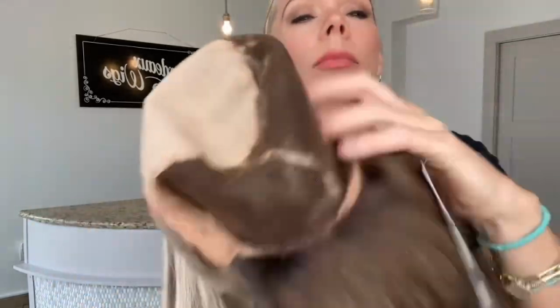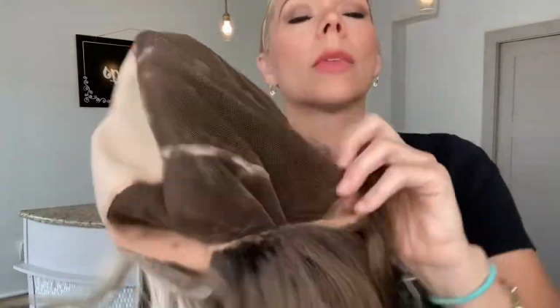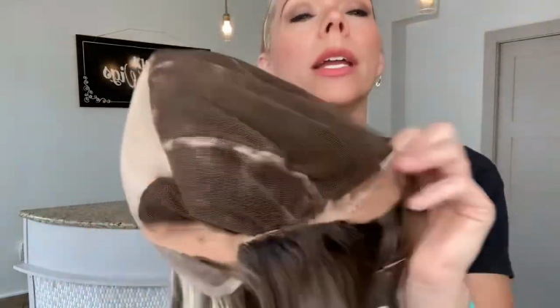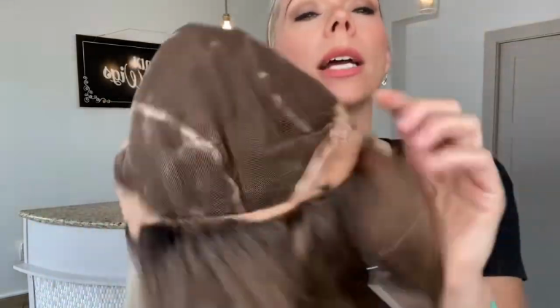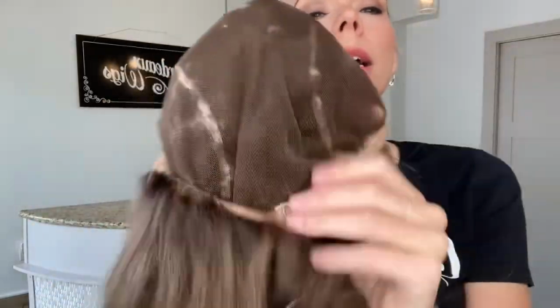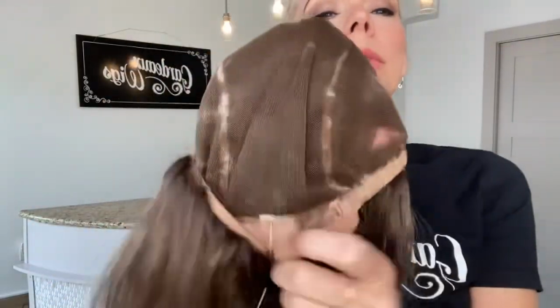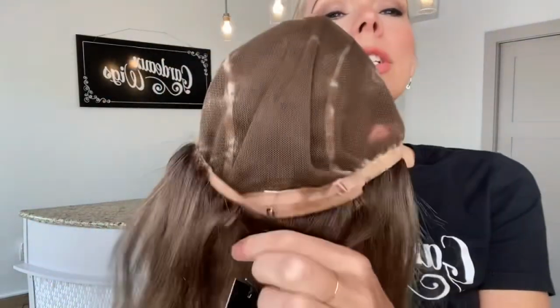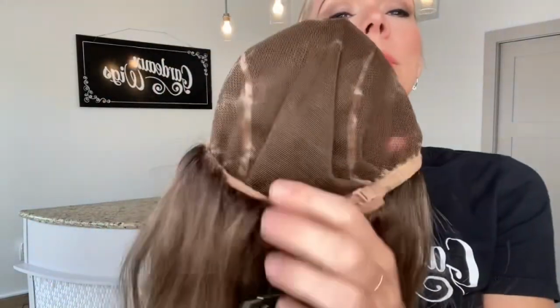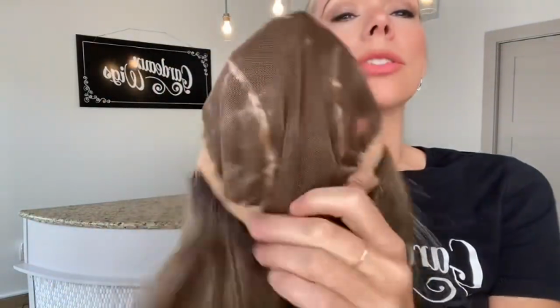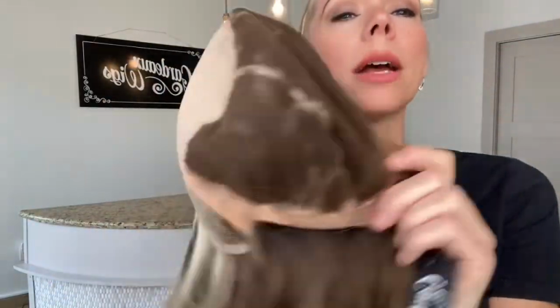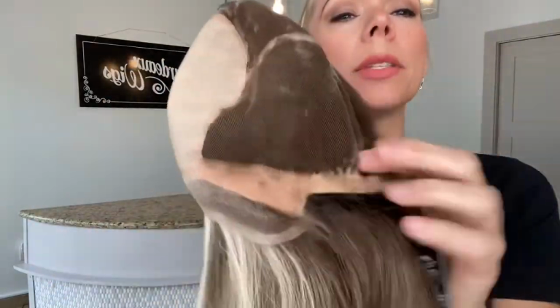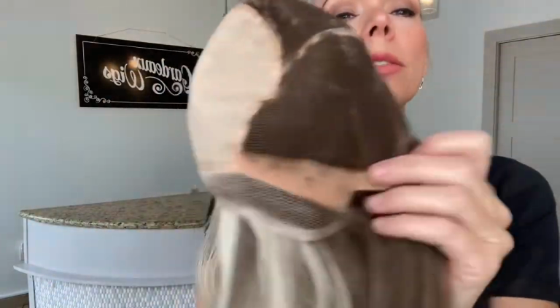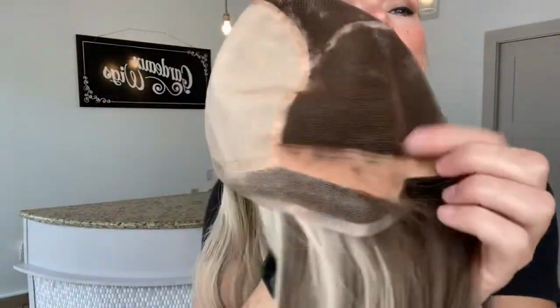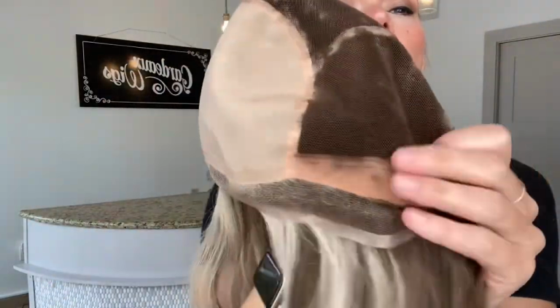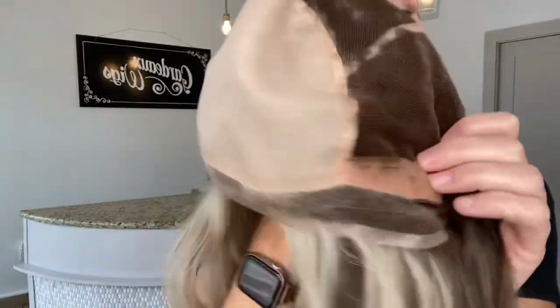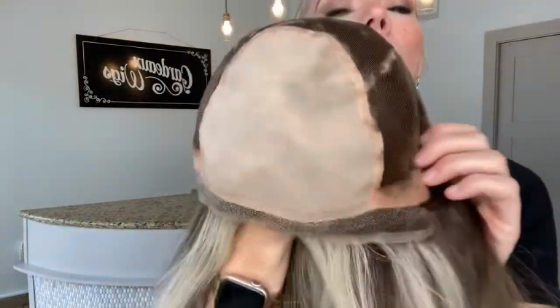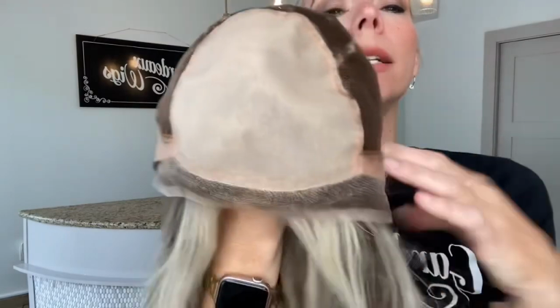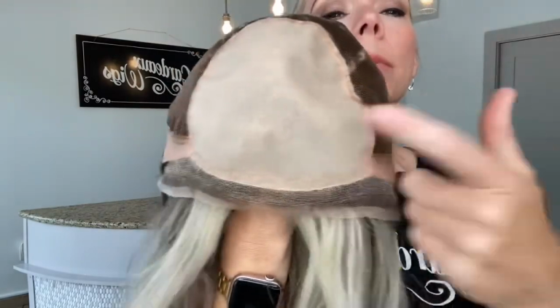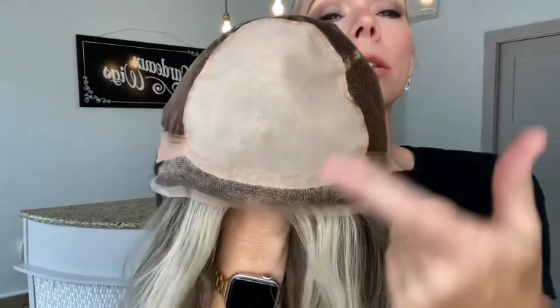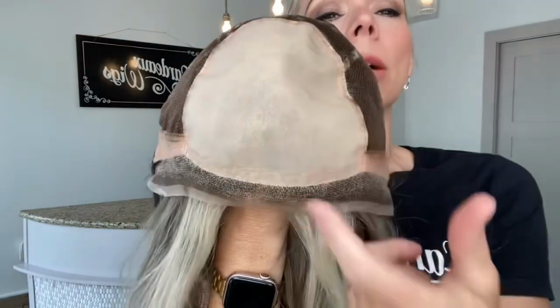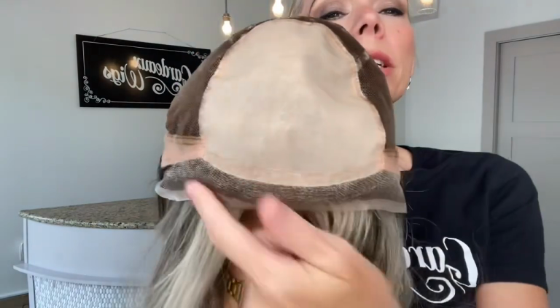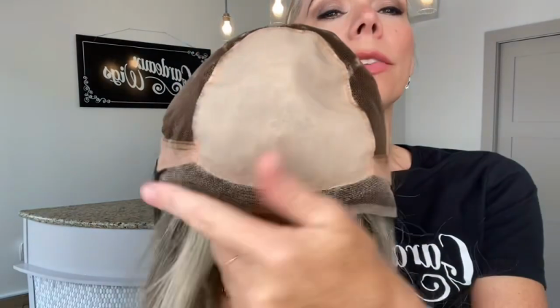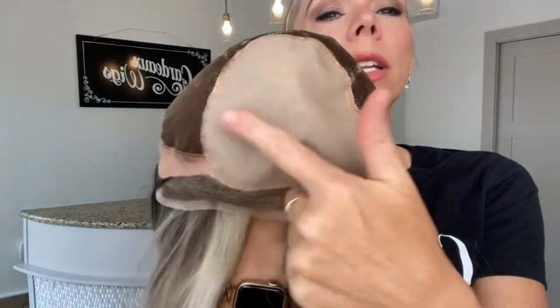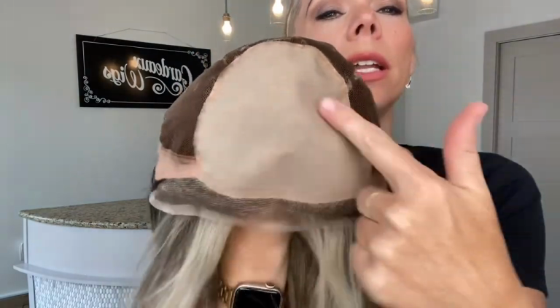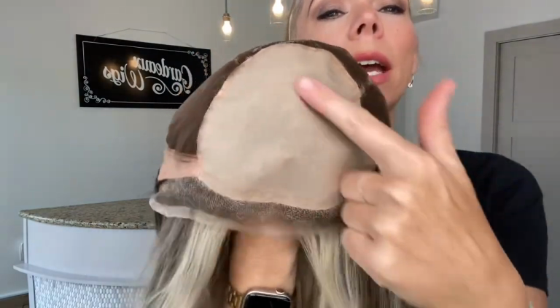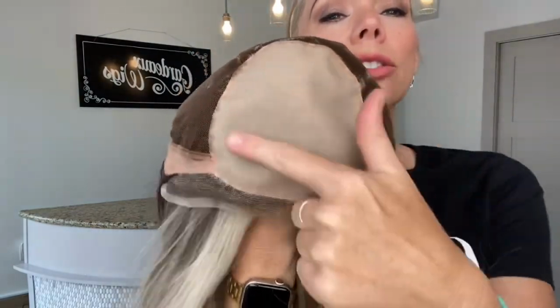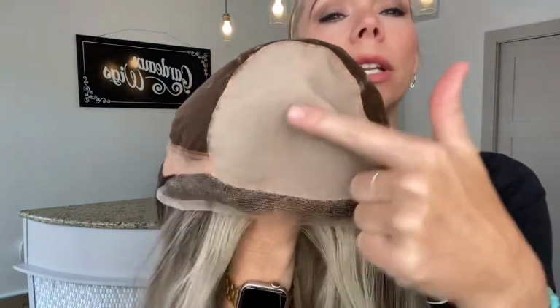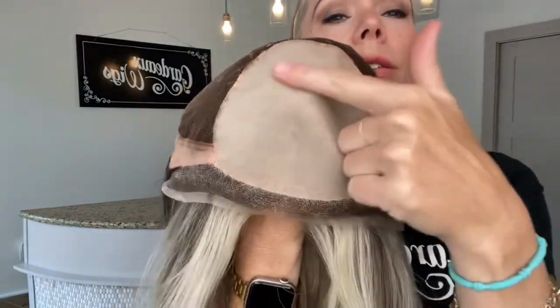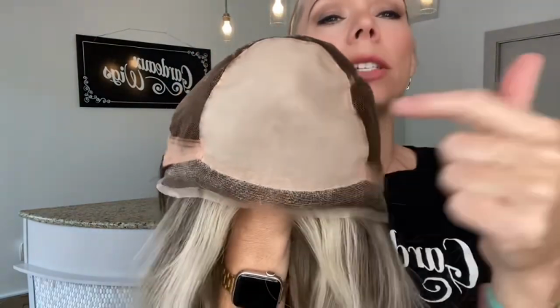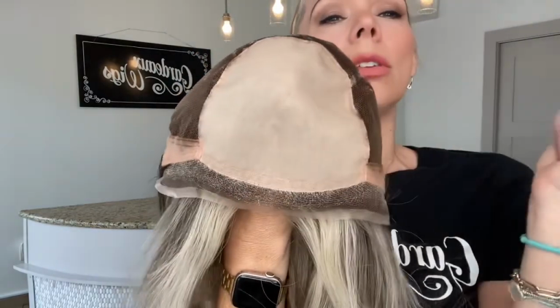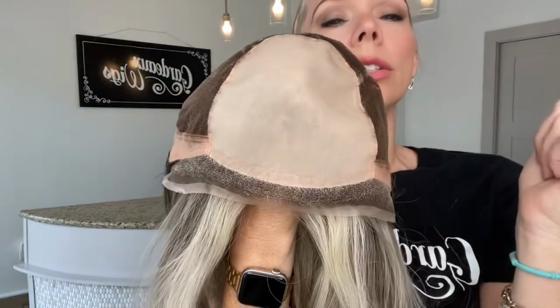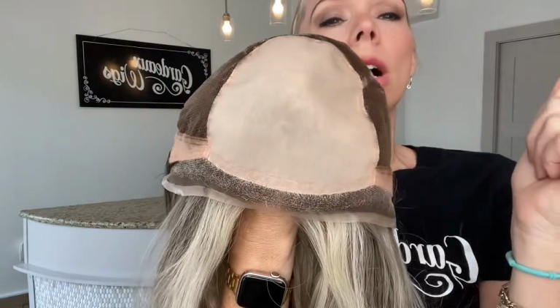Hand-tied with adjustable straps, ear tabs, and a monotop lace front and an extra layer of silk on top.